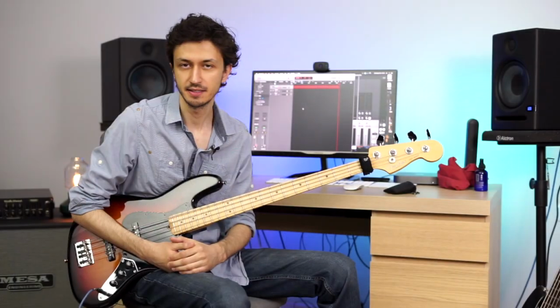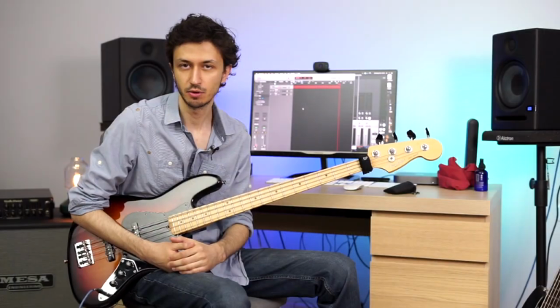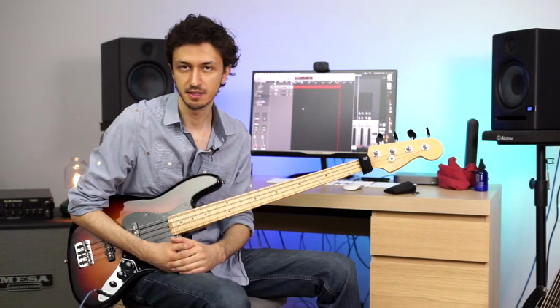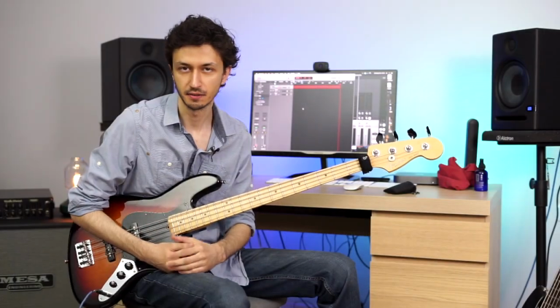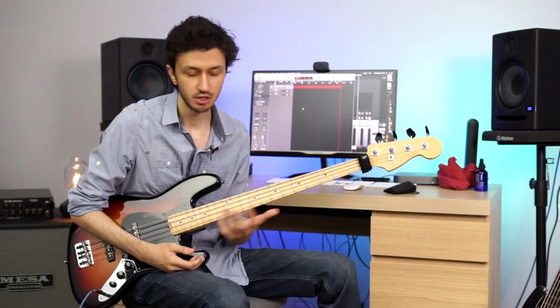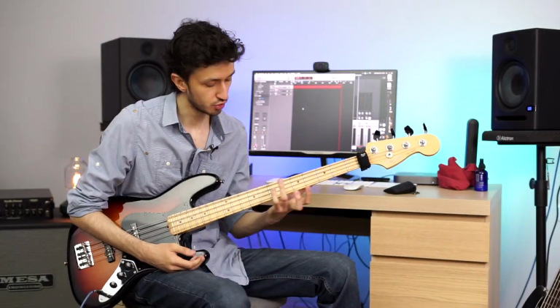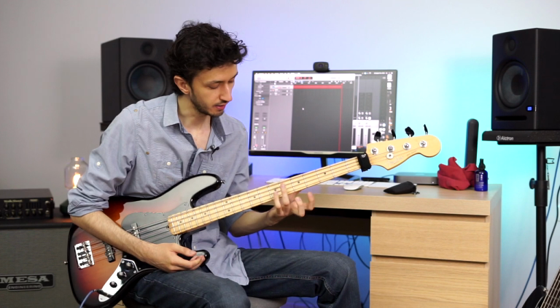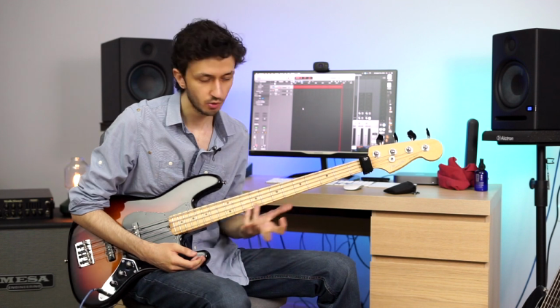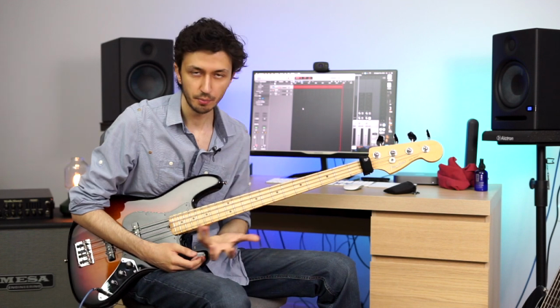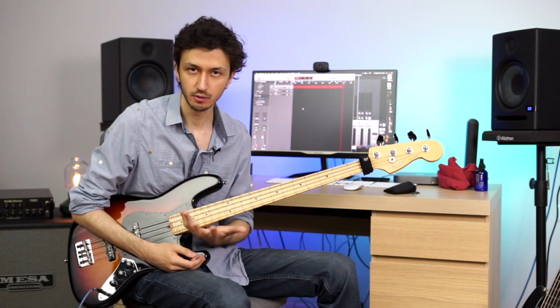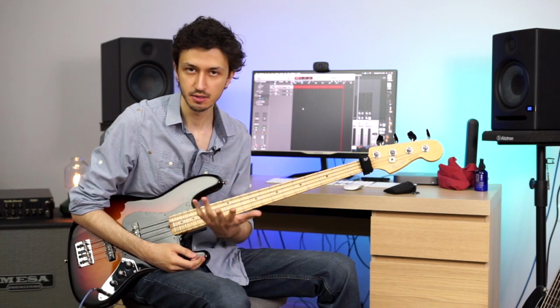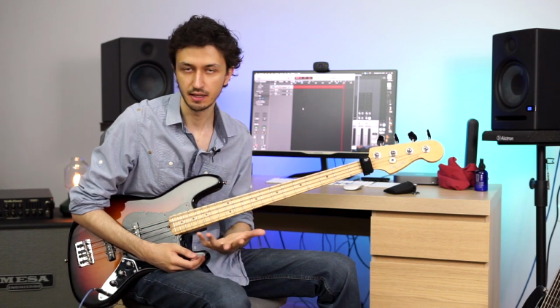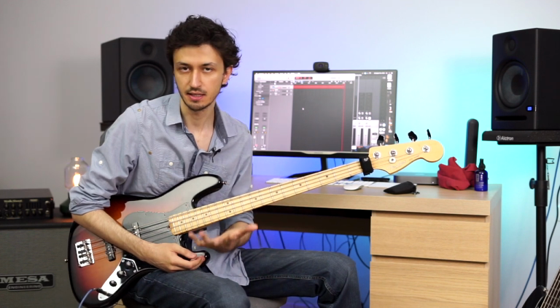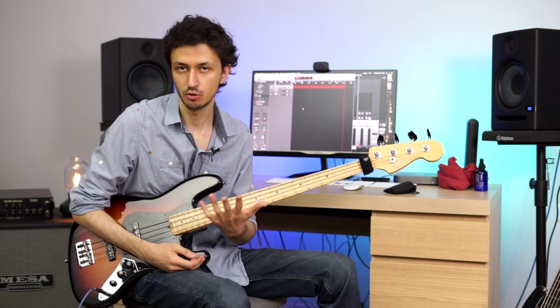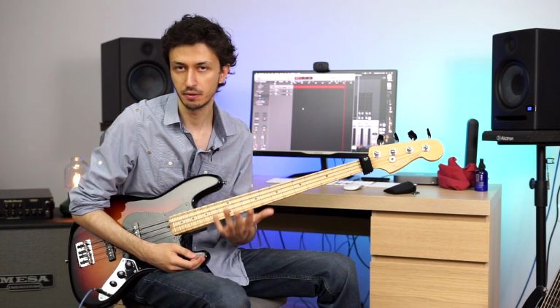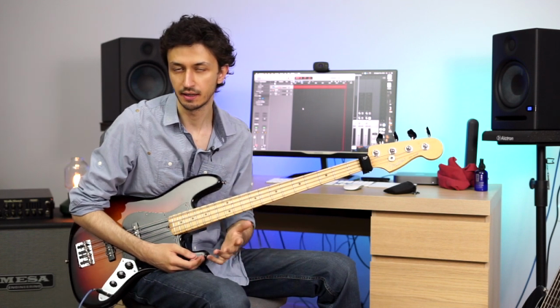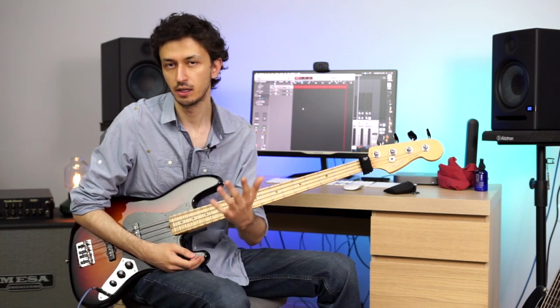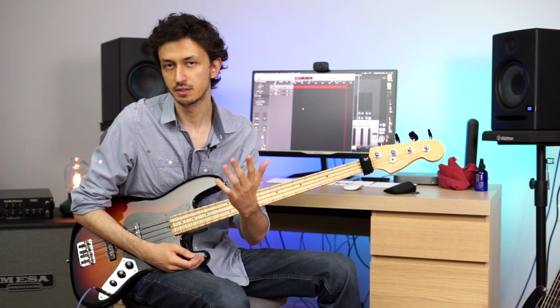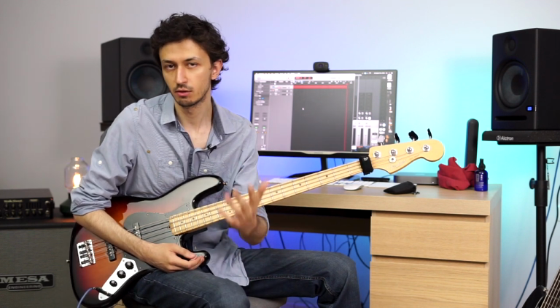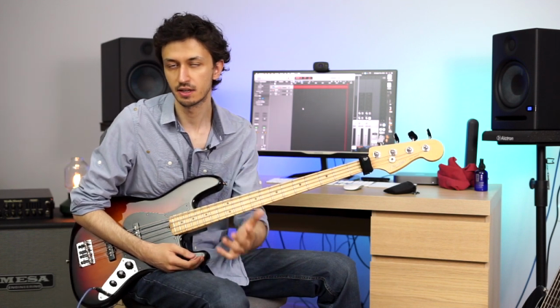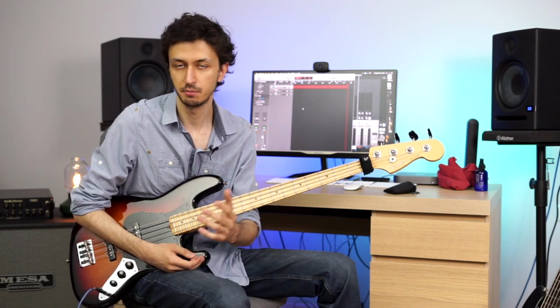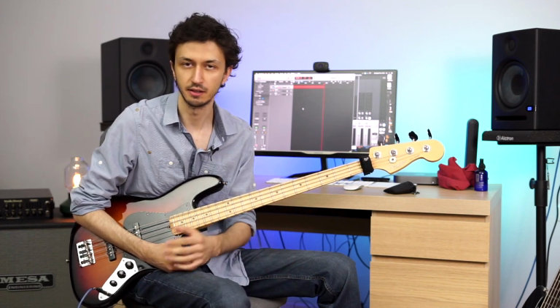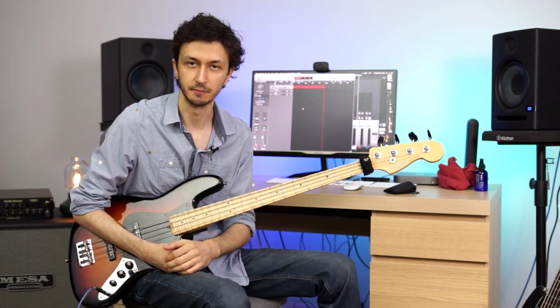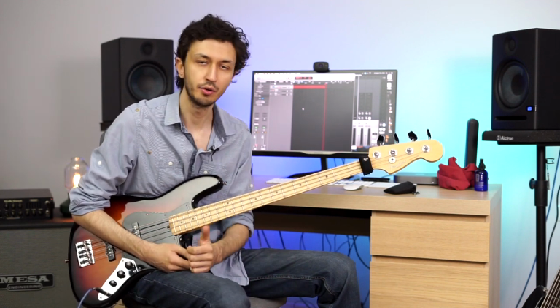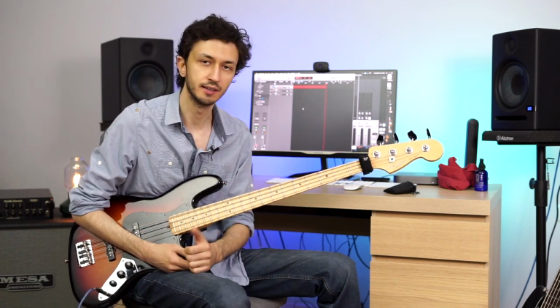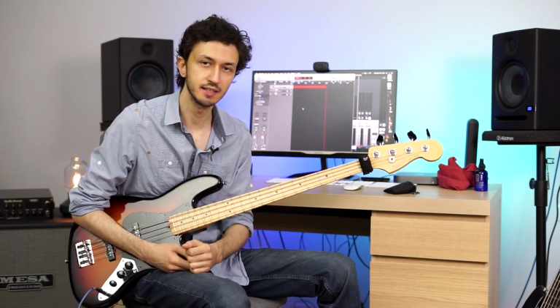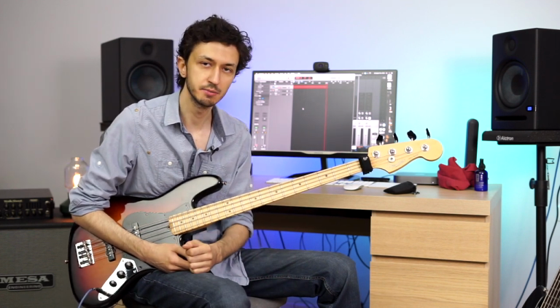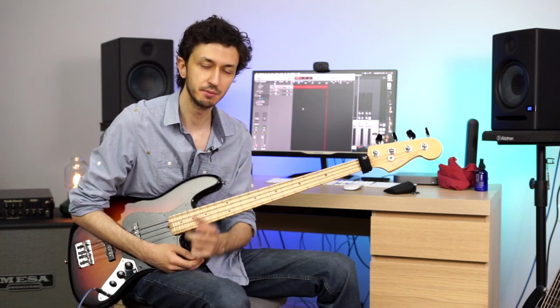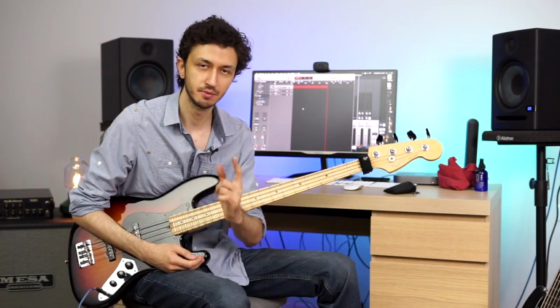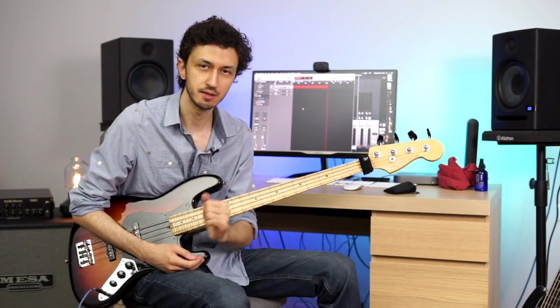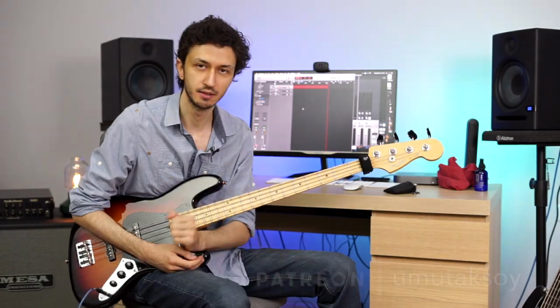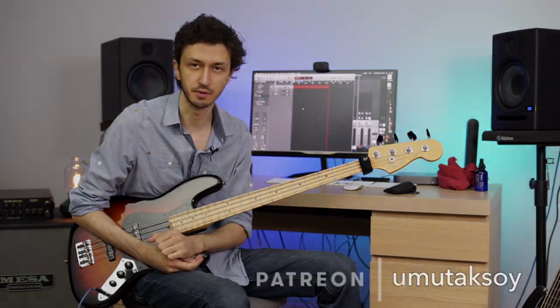That's it for this lesson. Try to incorporate those techniques into your playing and you will see the results immediately. Don't forget to like and subscribe, and I'll see you on the next one.